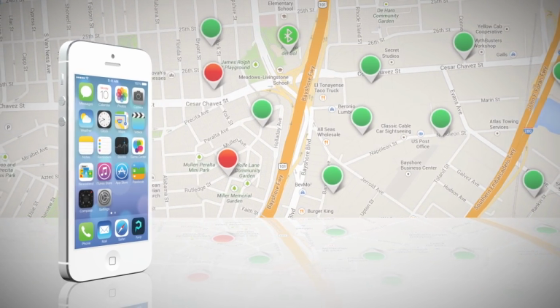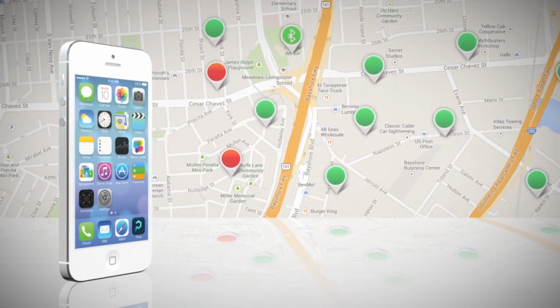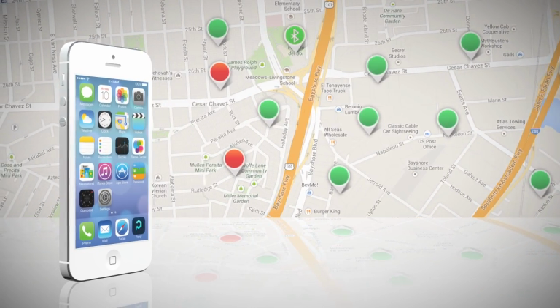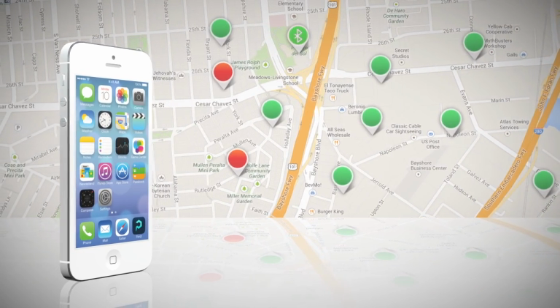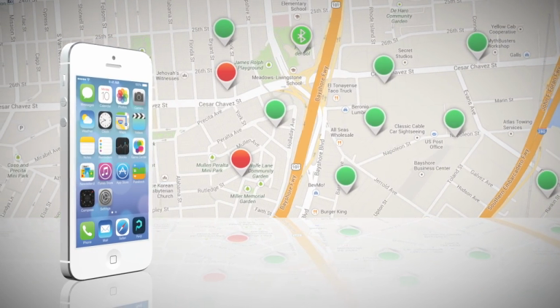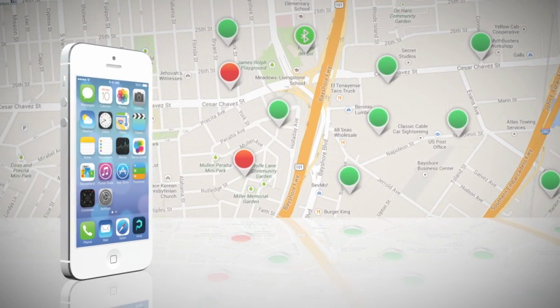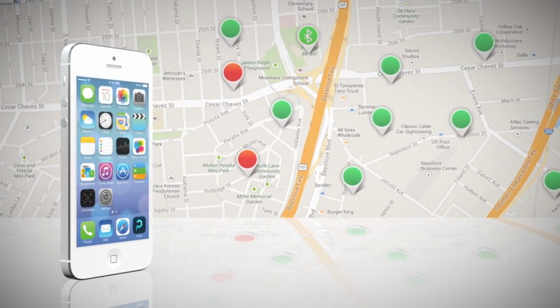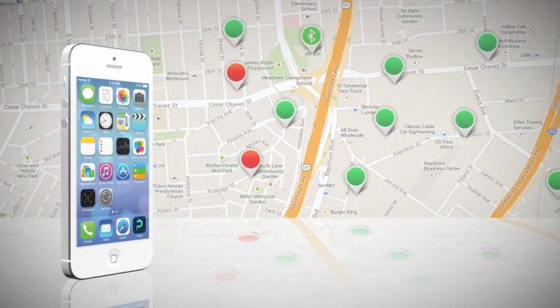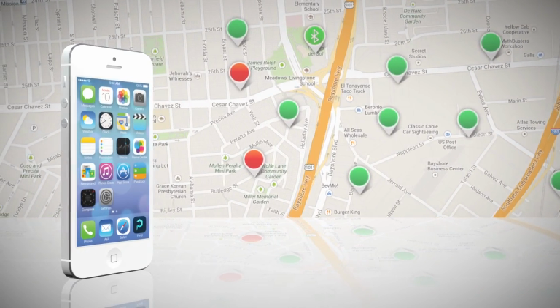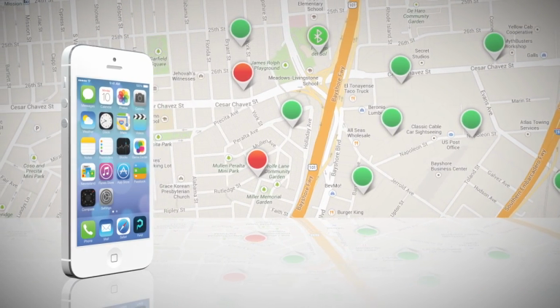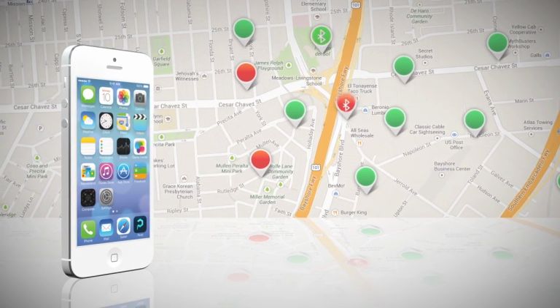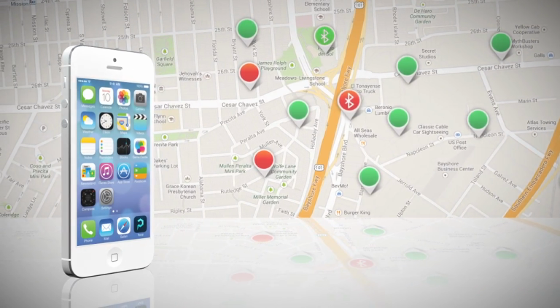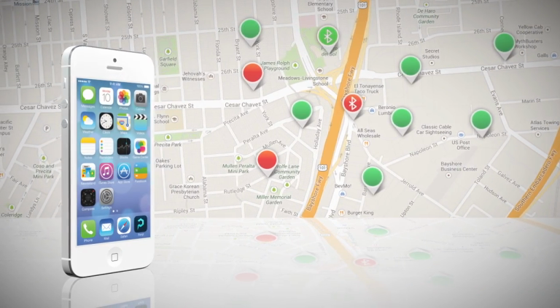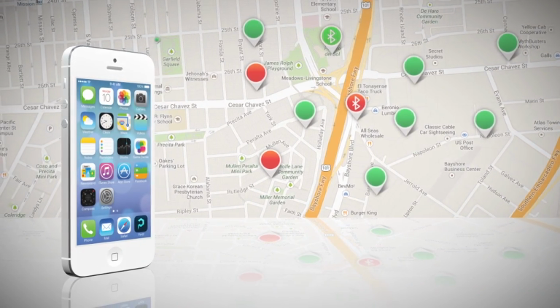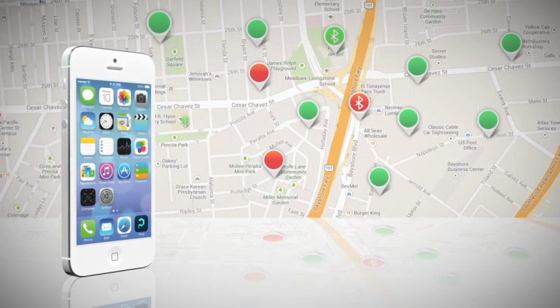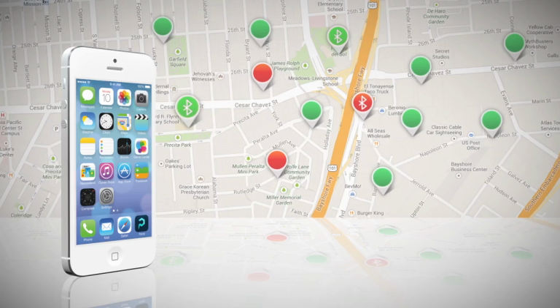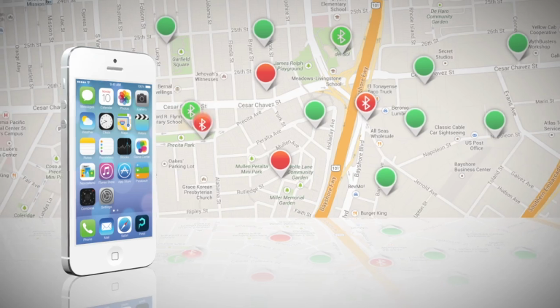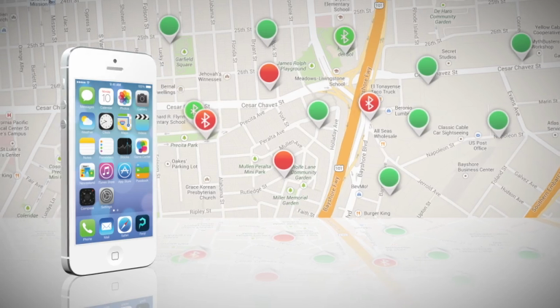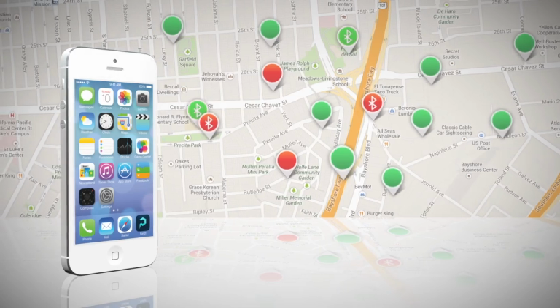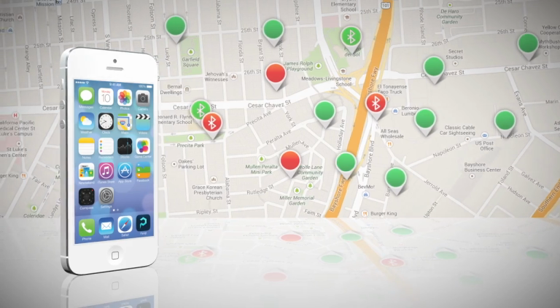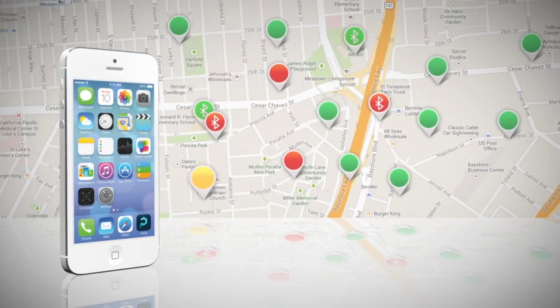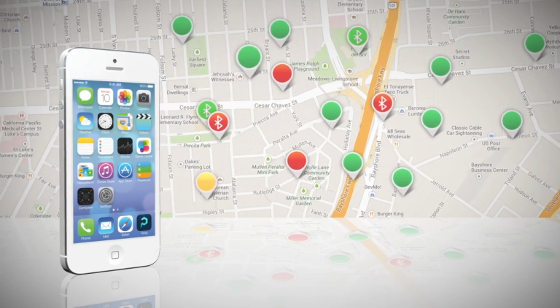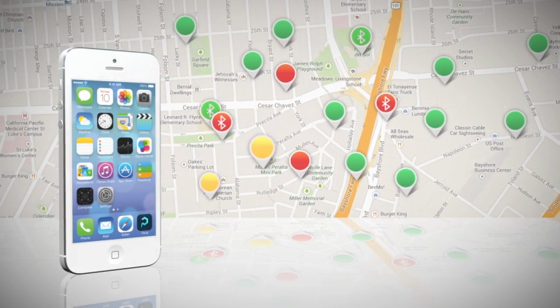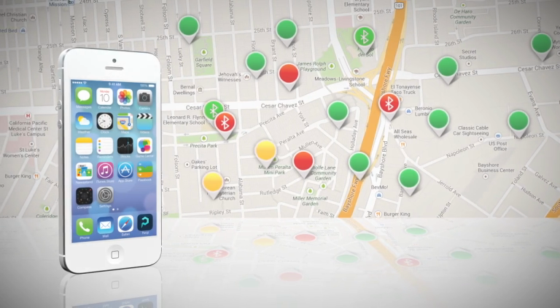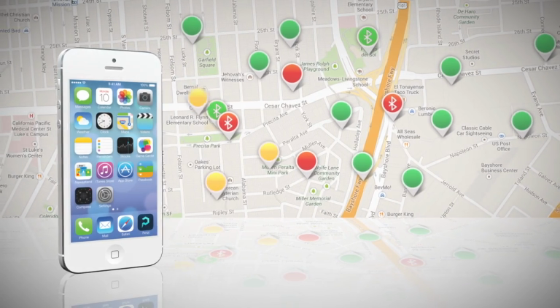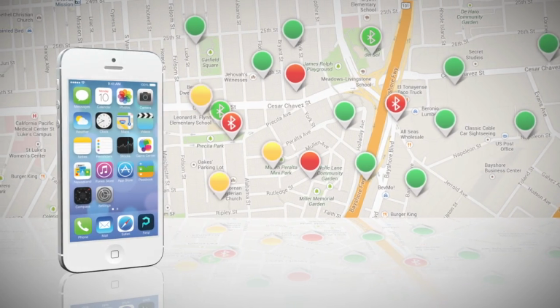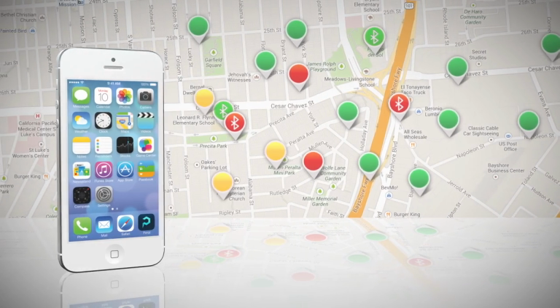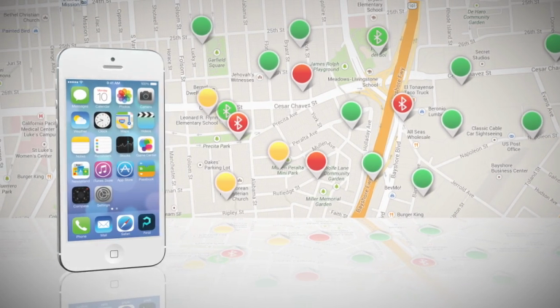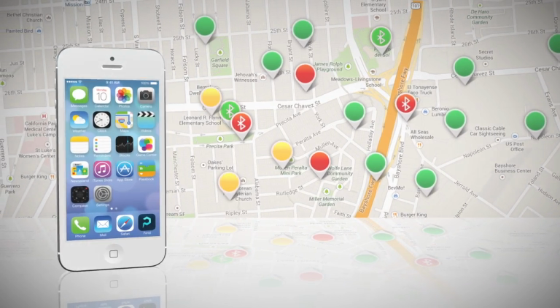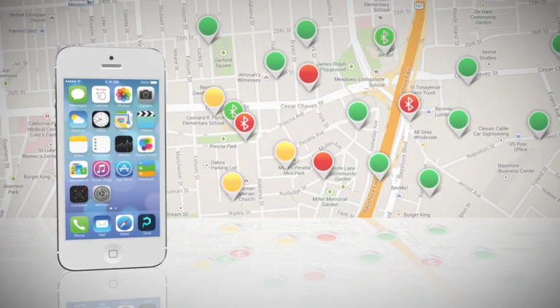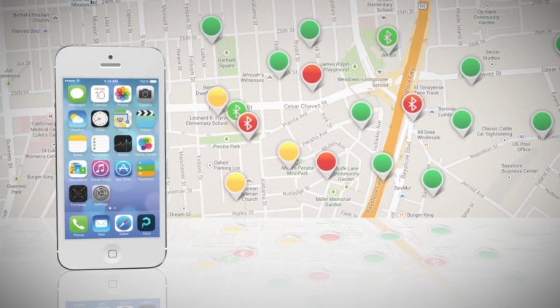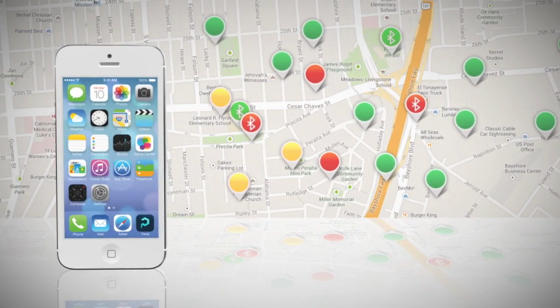Parked will even check you in and out automatically via Bluetooth. It's a seamless experience.